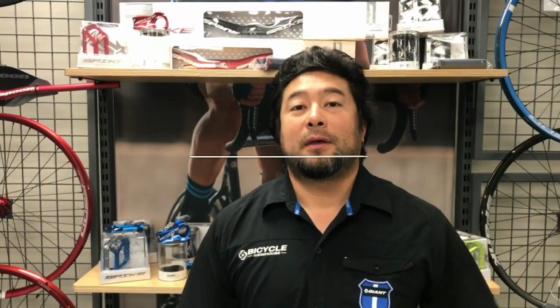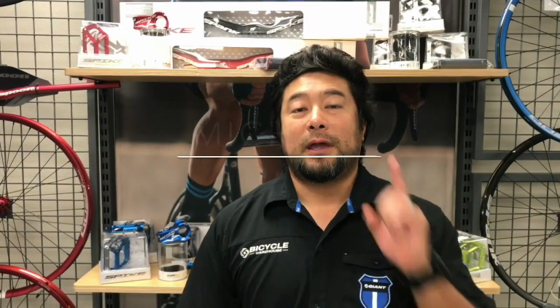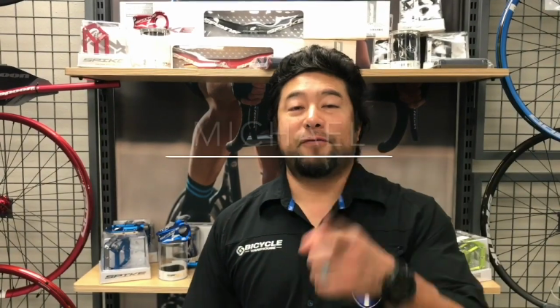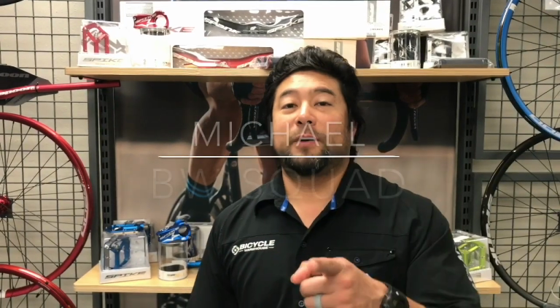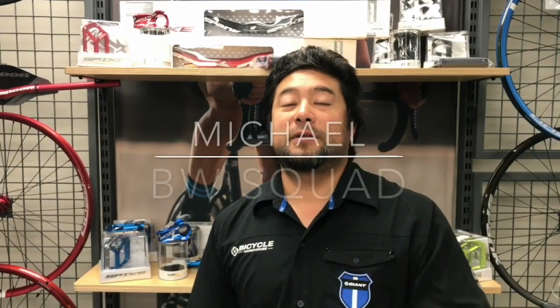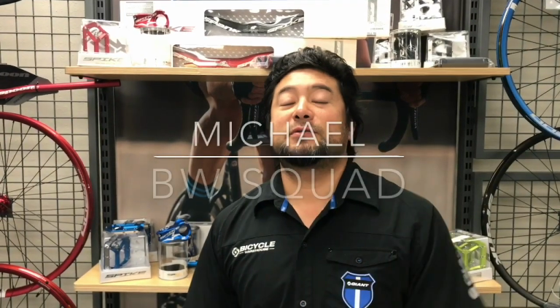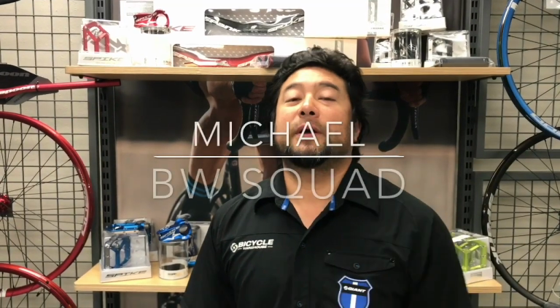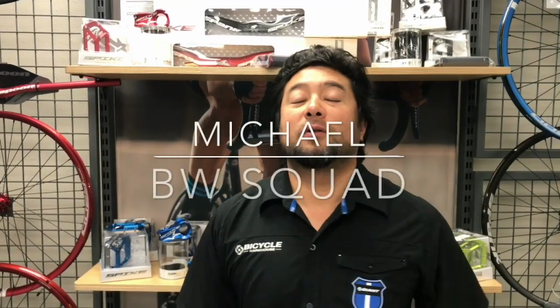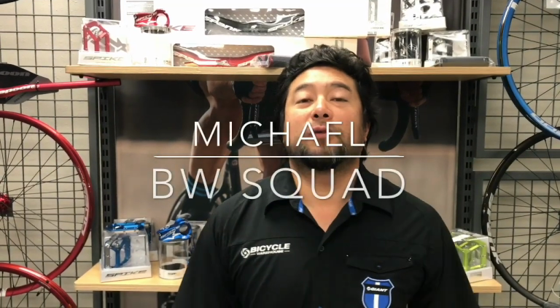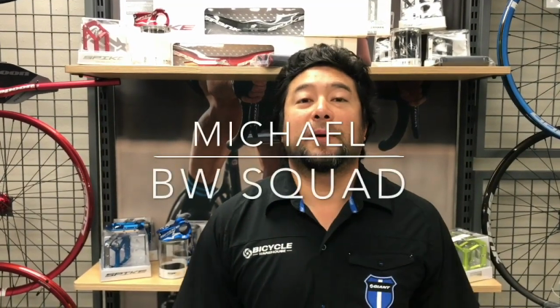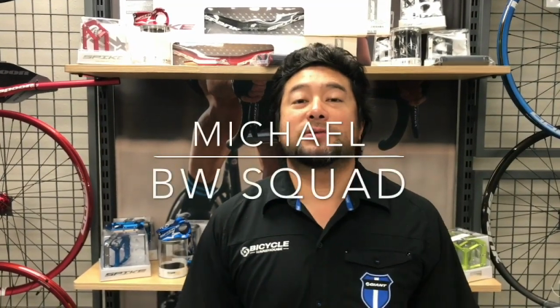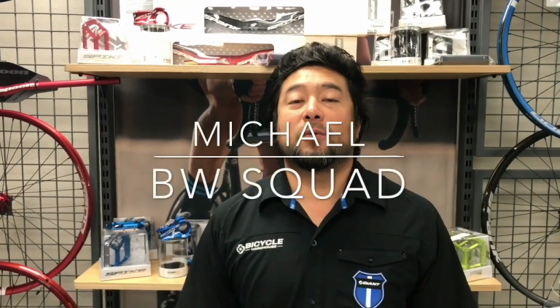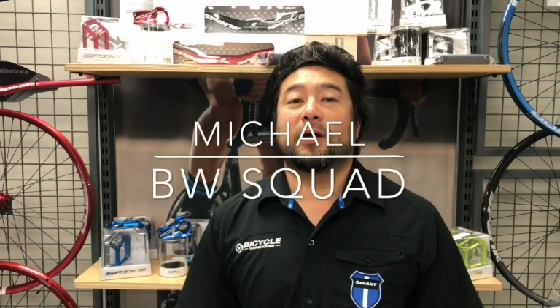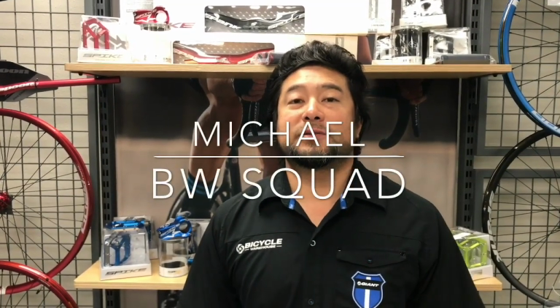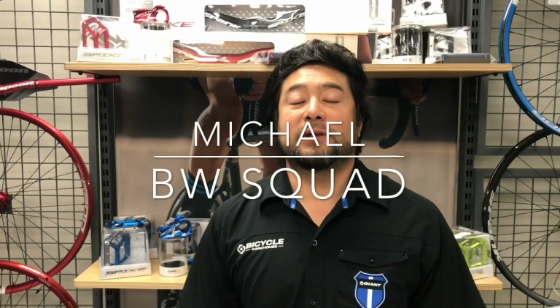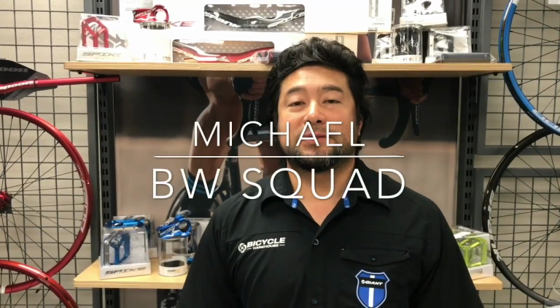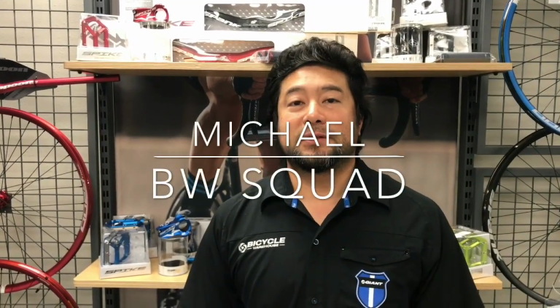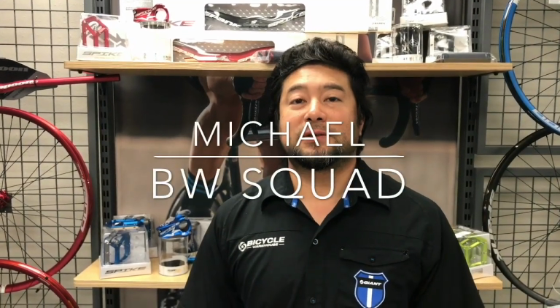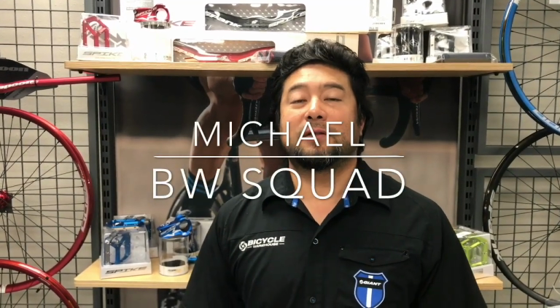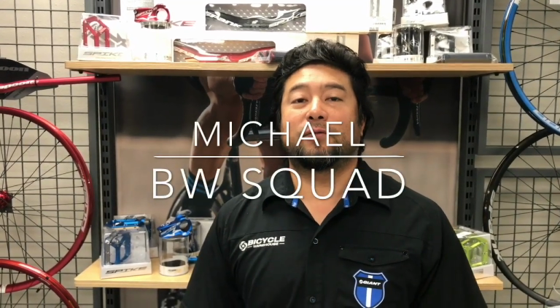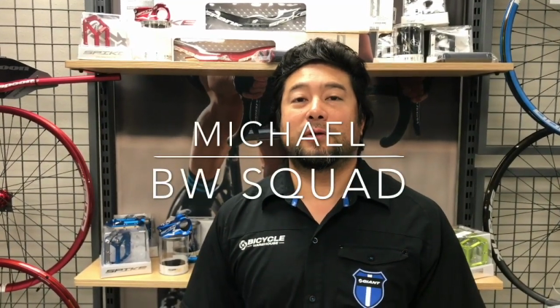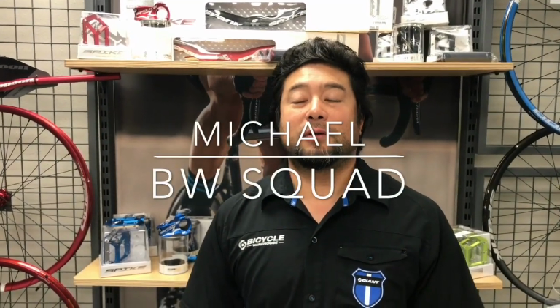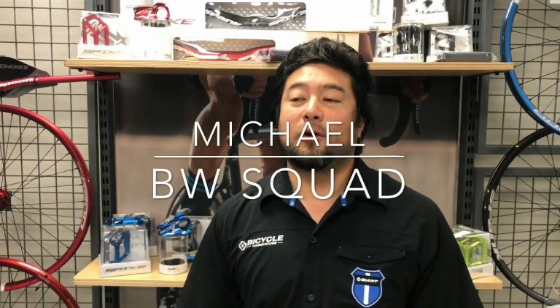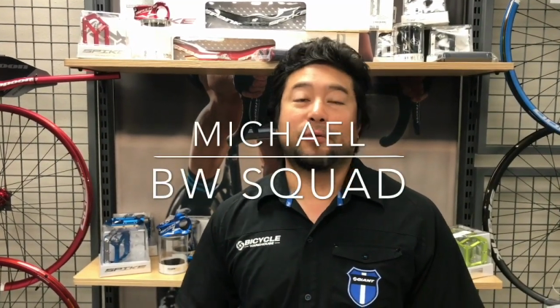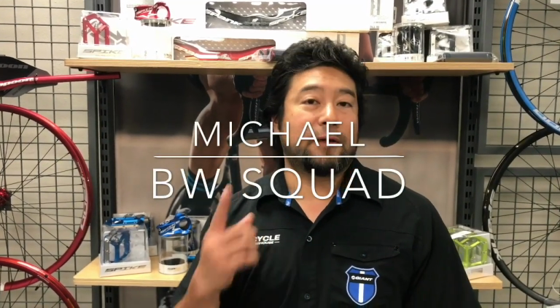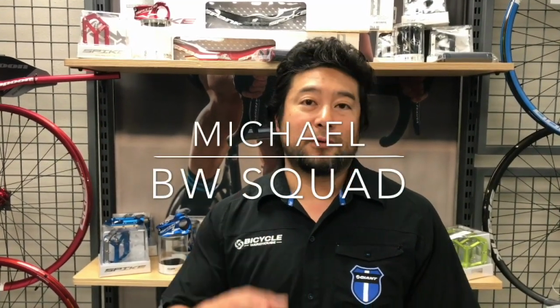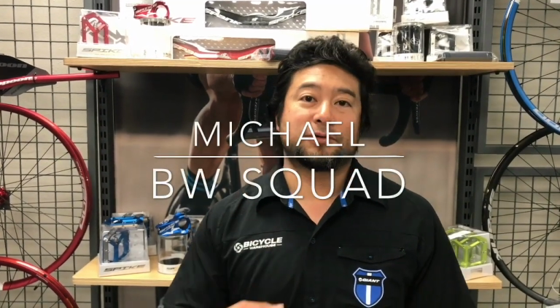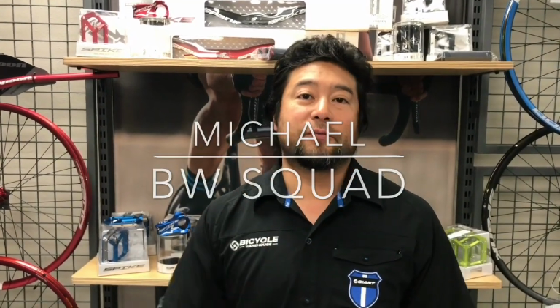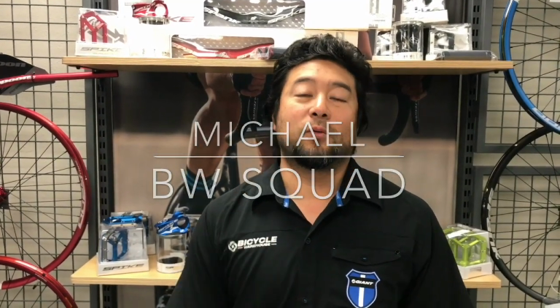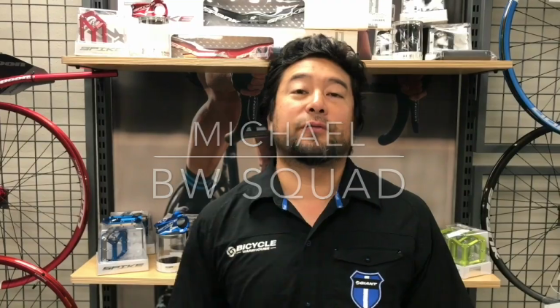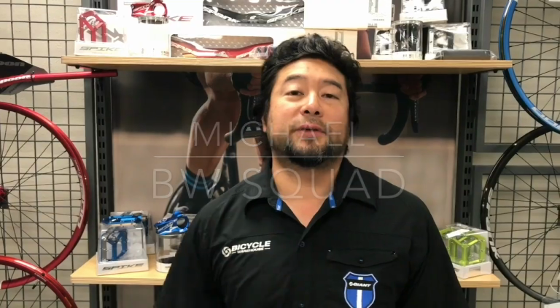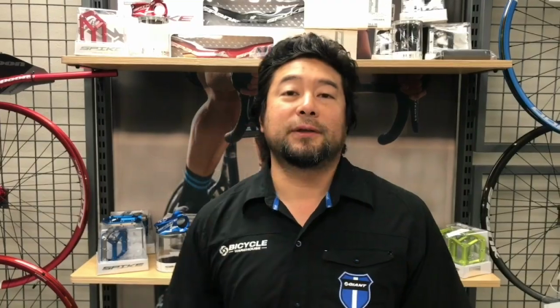Hey everybody, this is Michael over at Bicycle Warehouse in Encinitas, California. Hope you're having yourself a wonderful day.